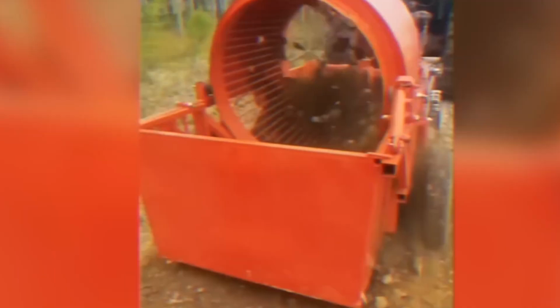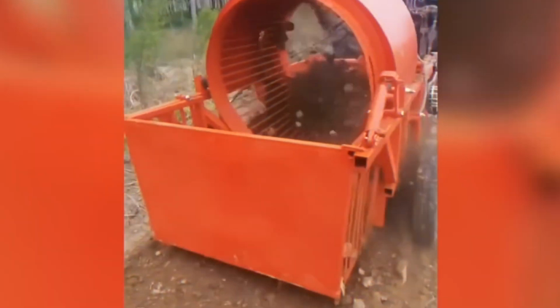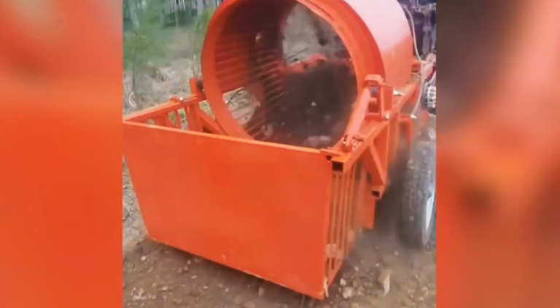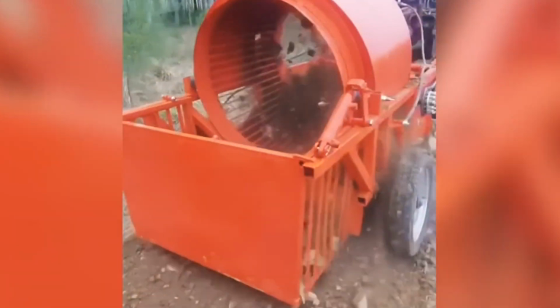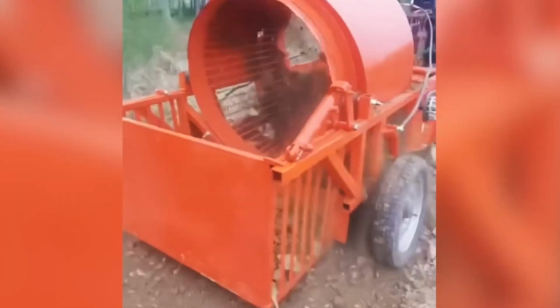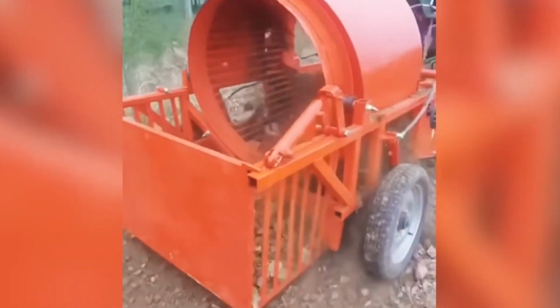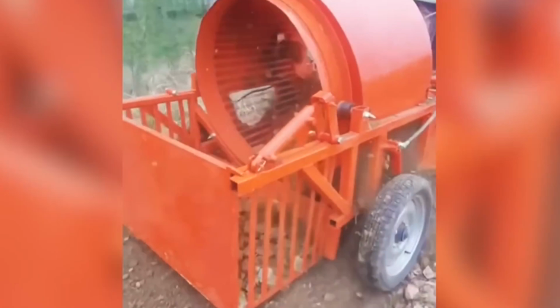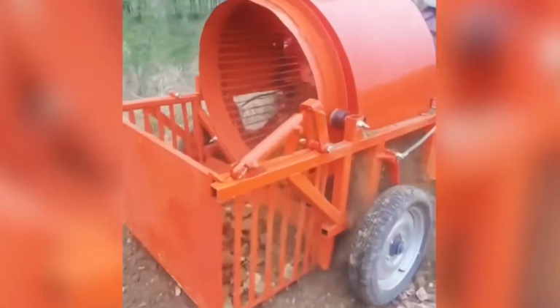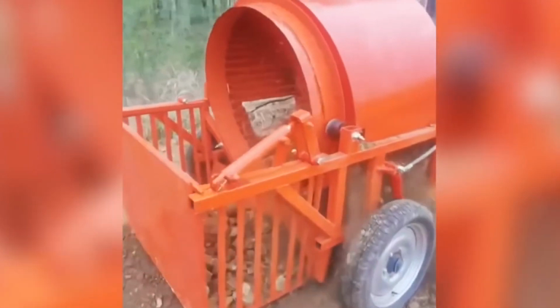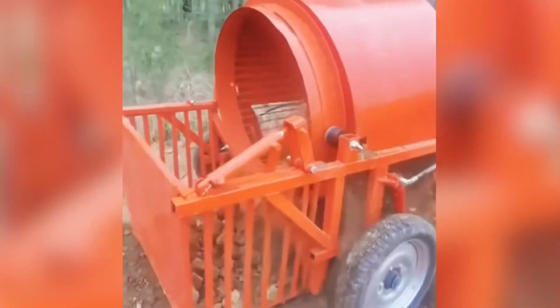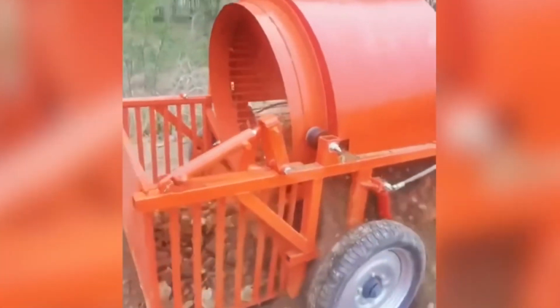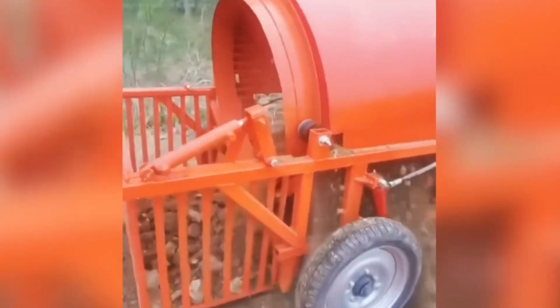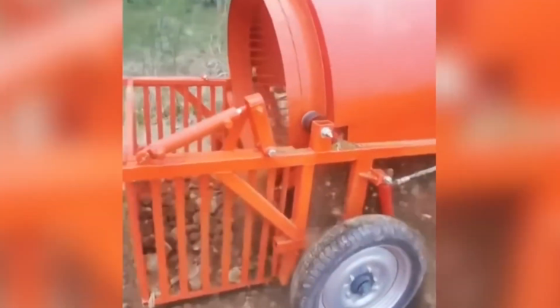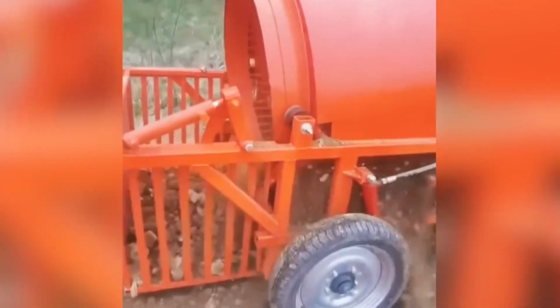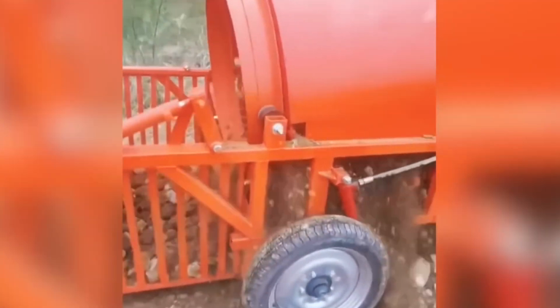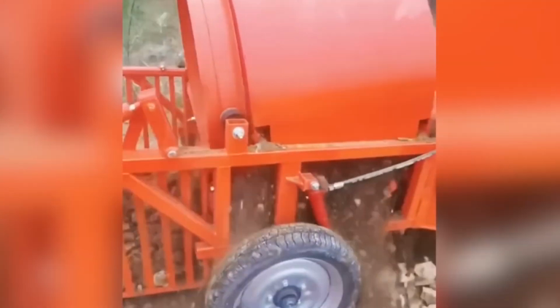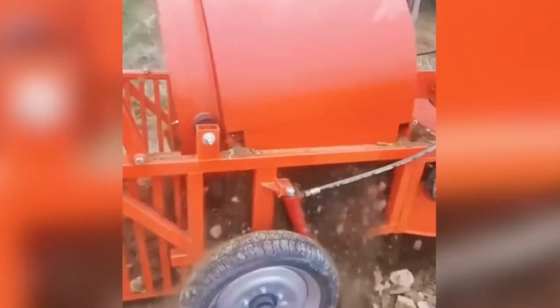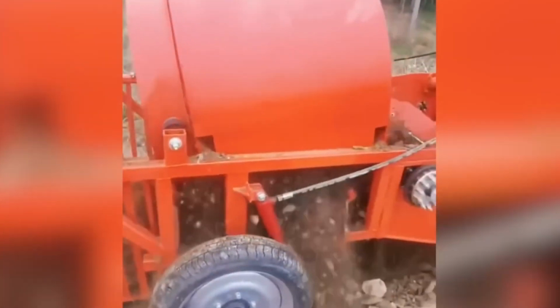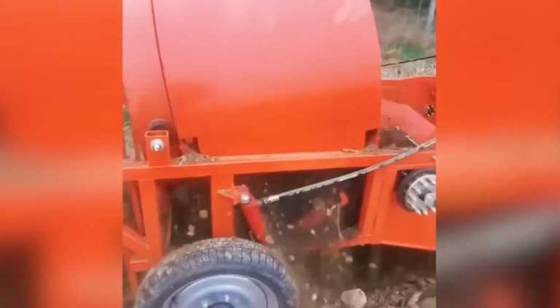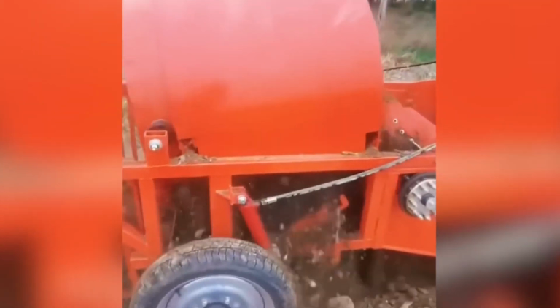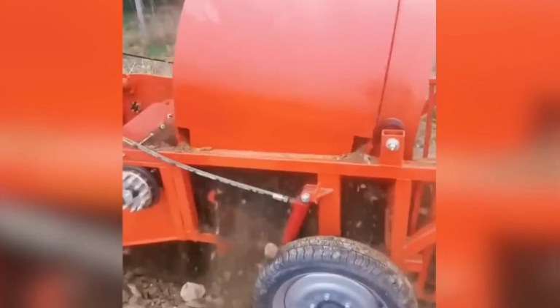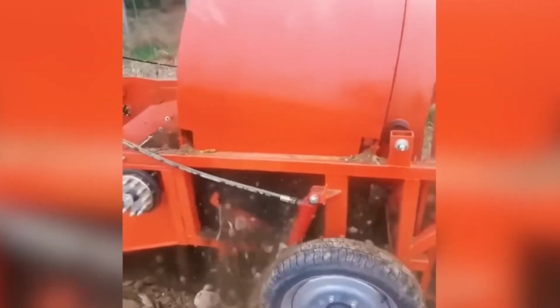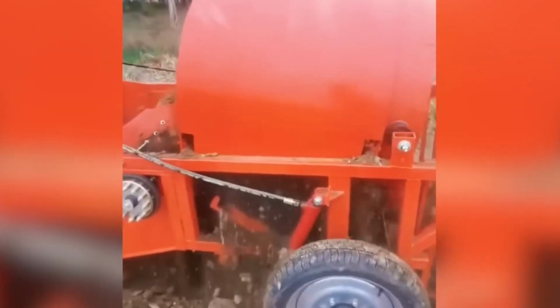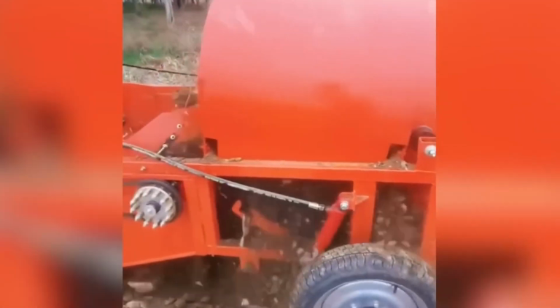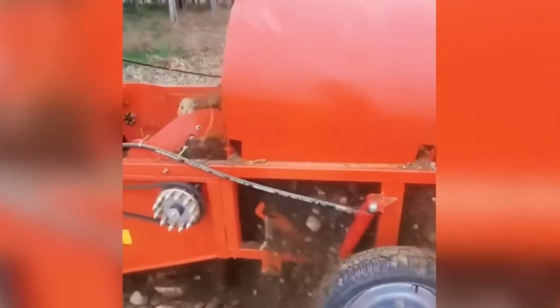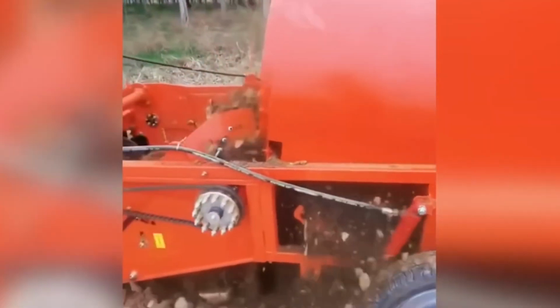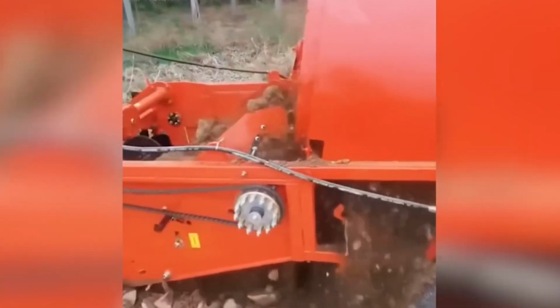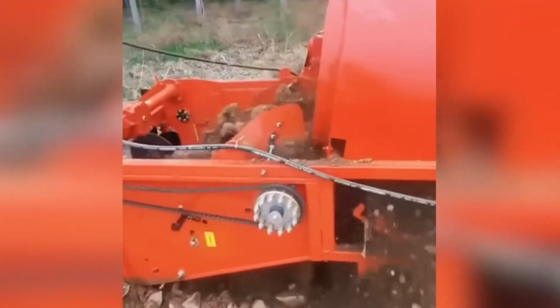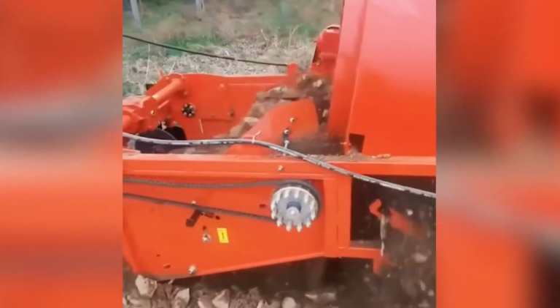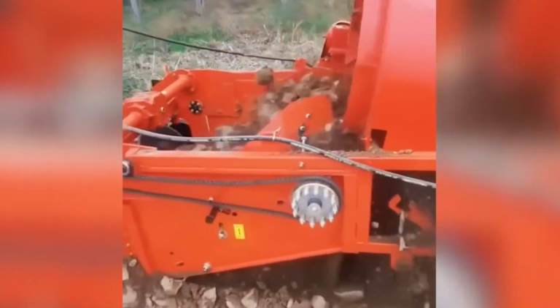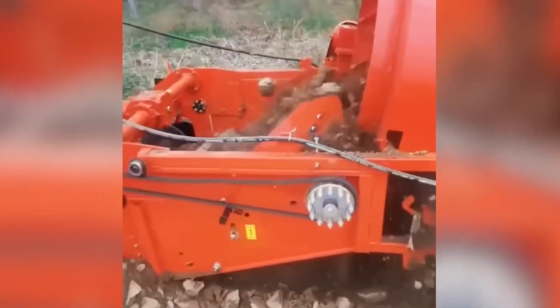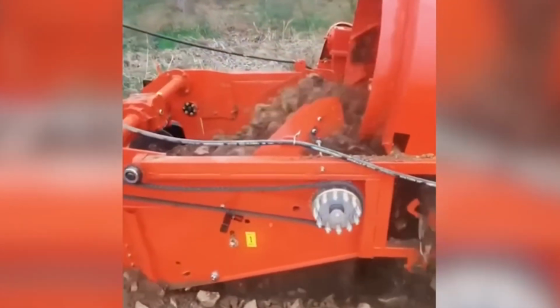Behold the optimal tool for breaking up rocky soil, producing undeniably impressive results.